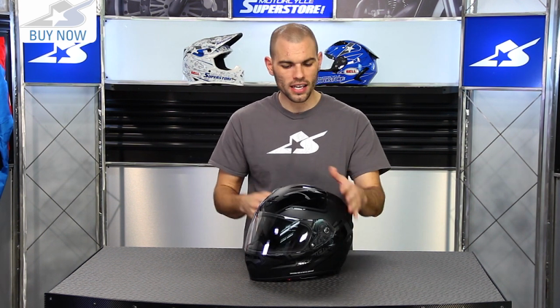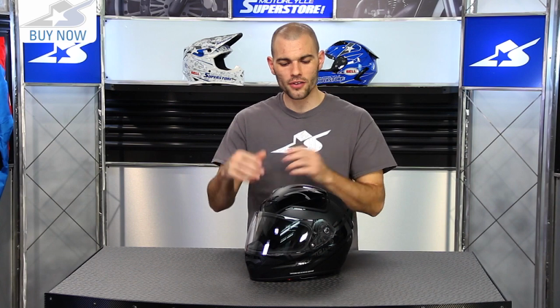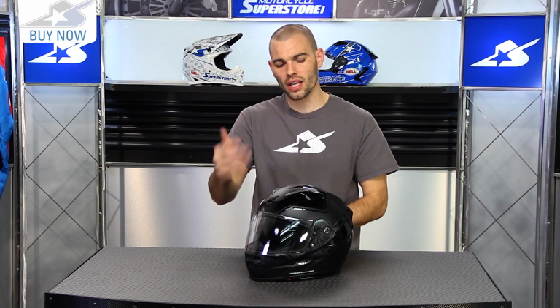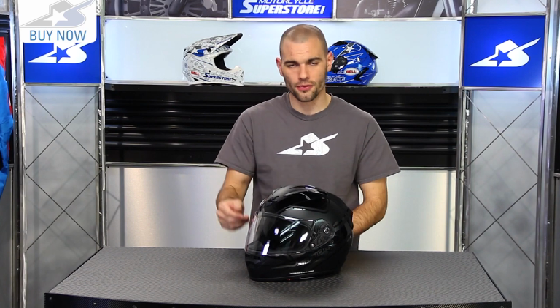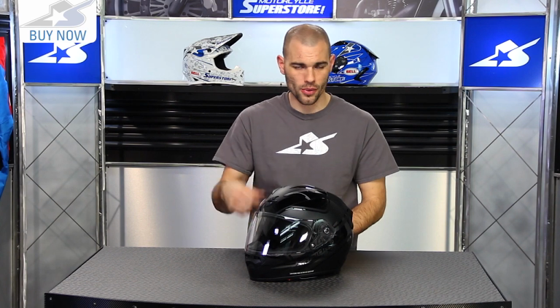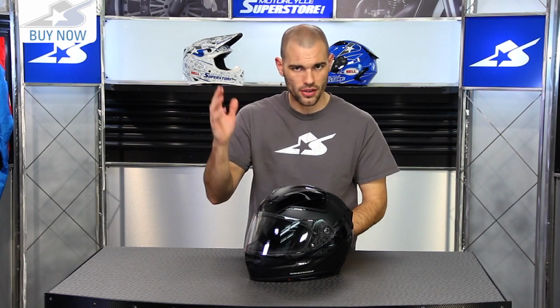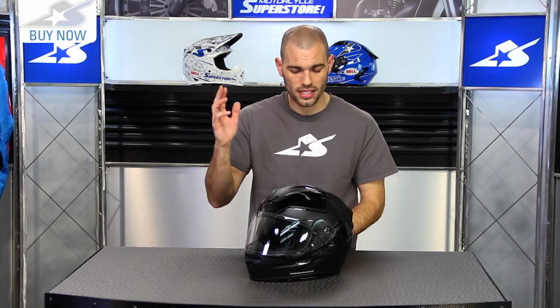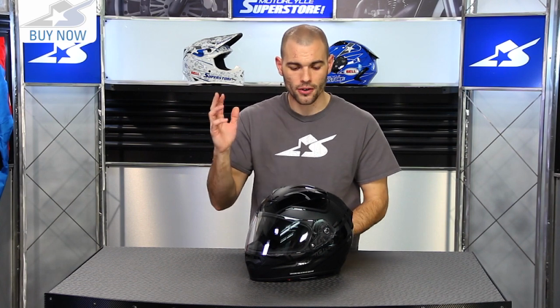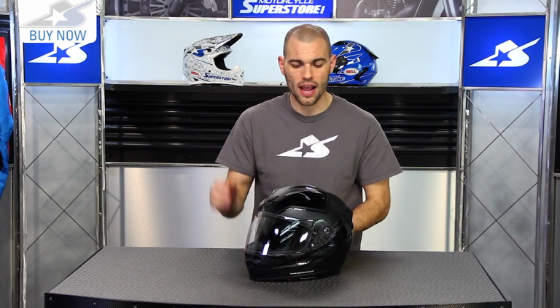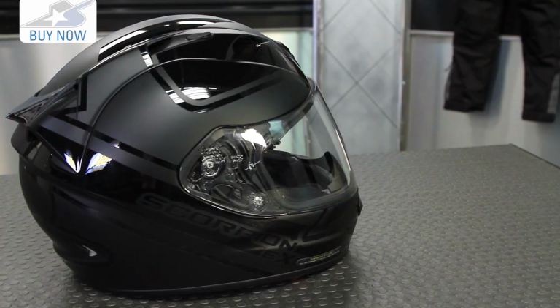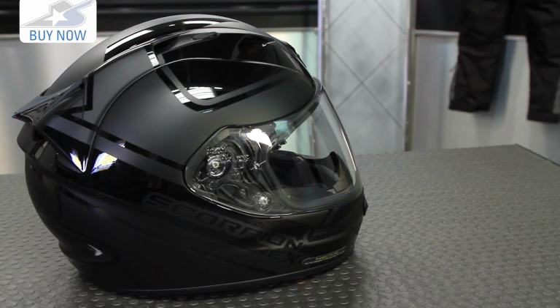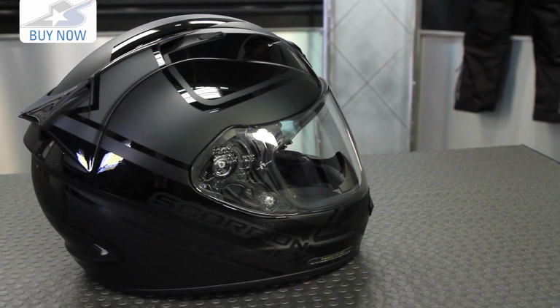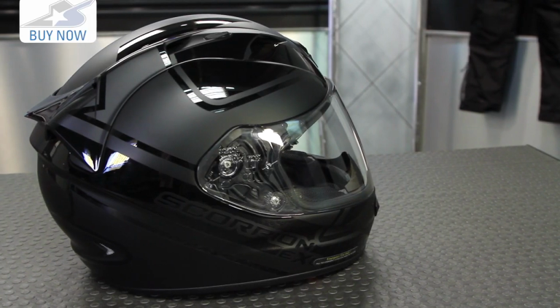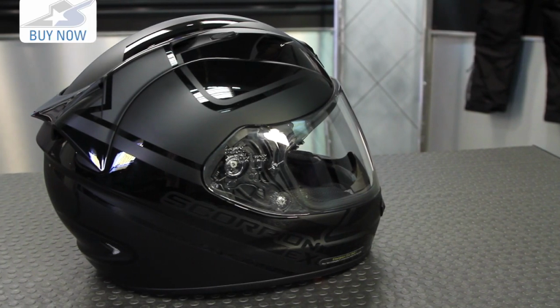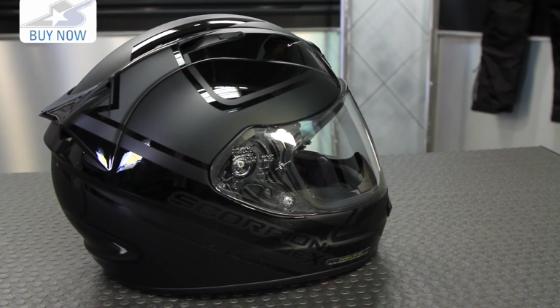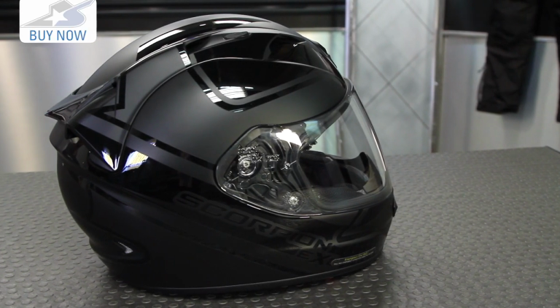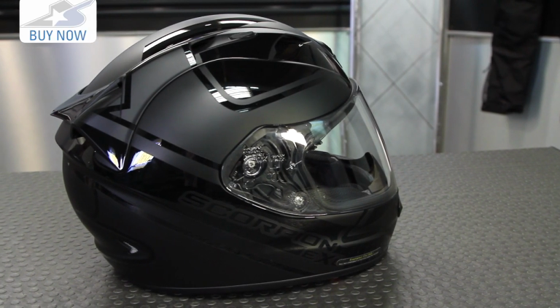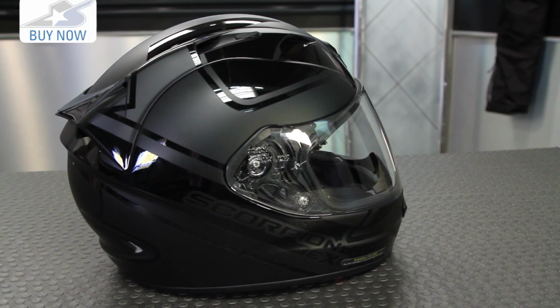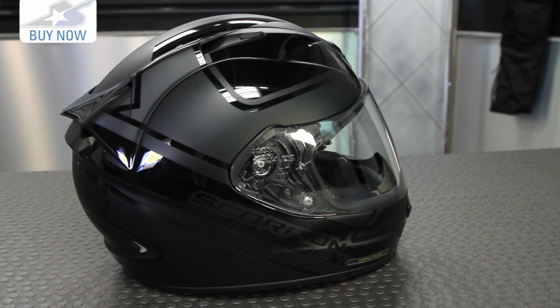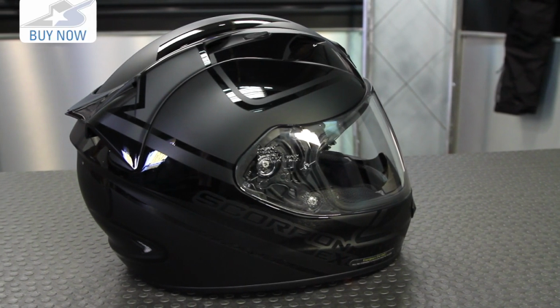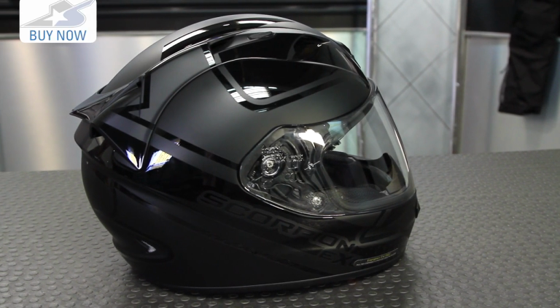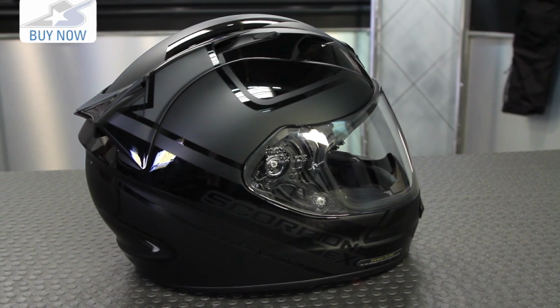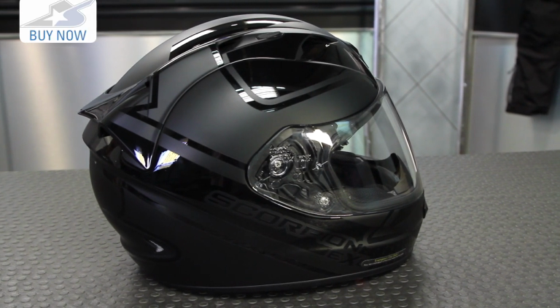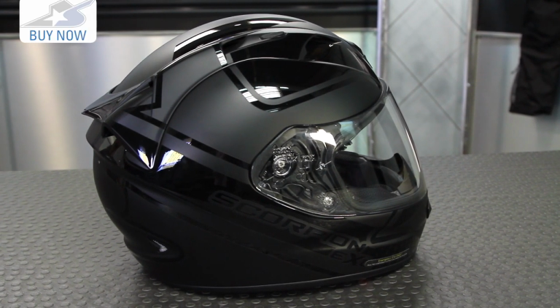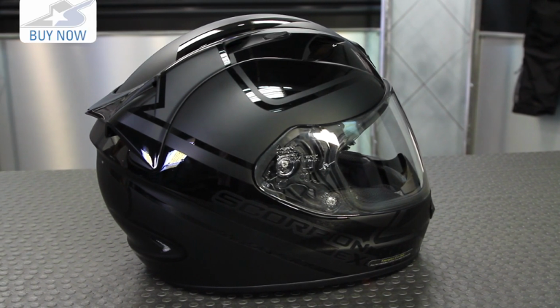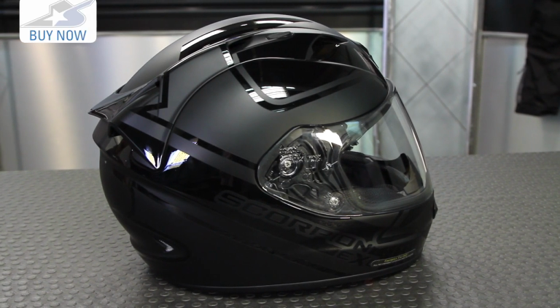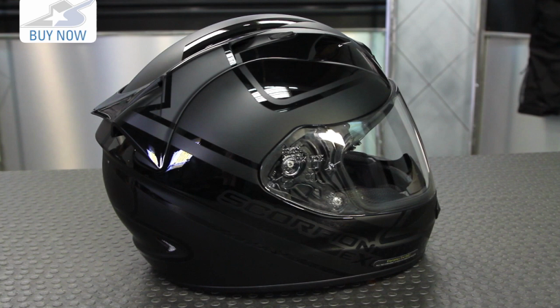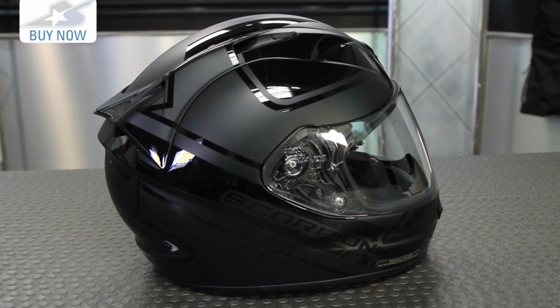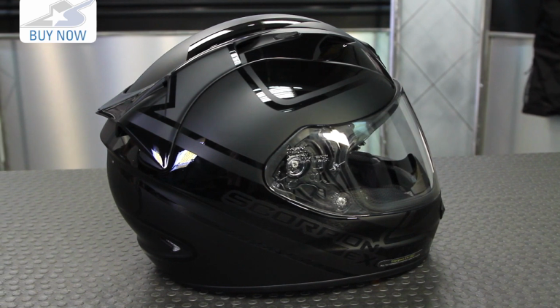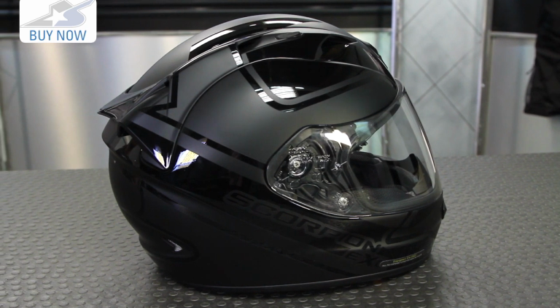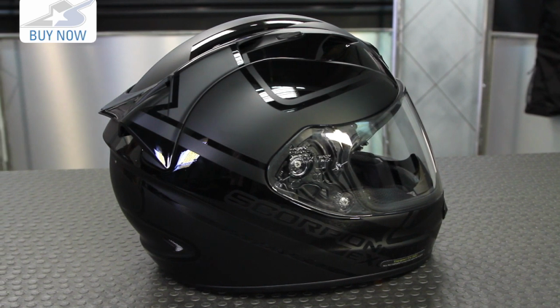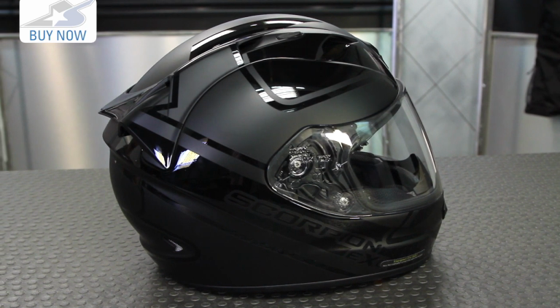If you don't like the Freeway you can get different graphics, but I don't know how you can avoid liking the solid or the flat and the gloss because it looks fantastic.